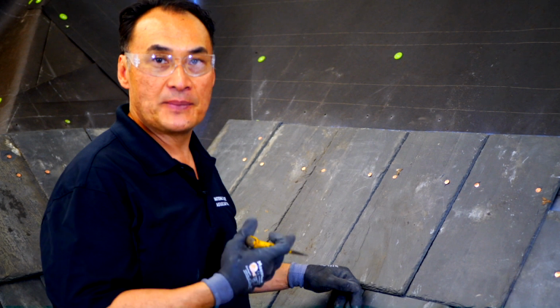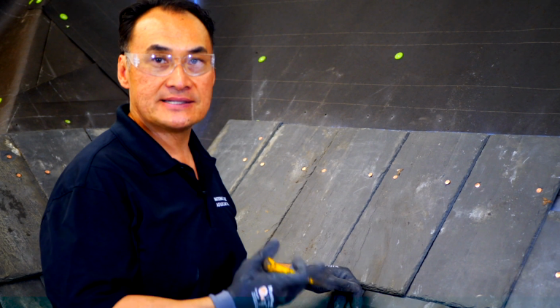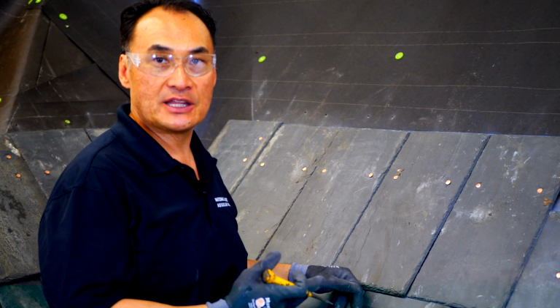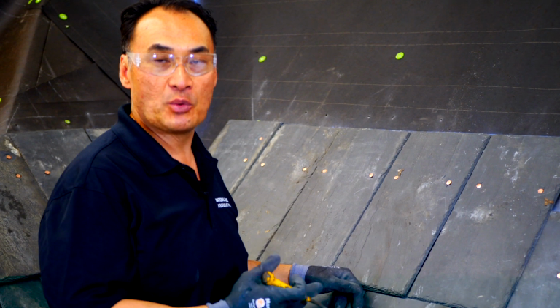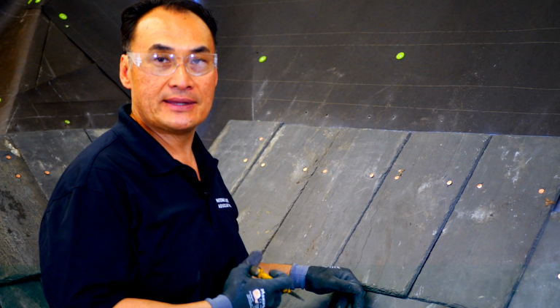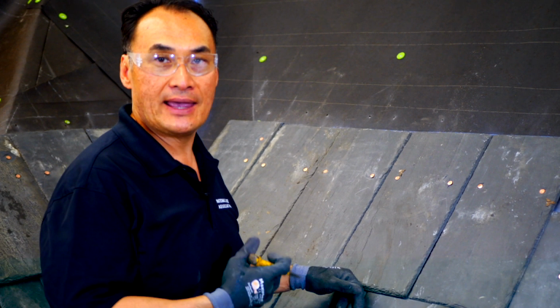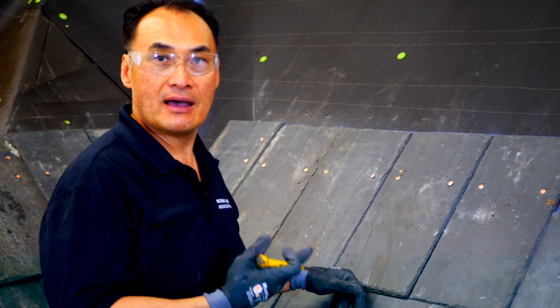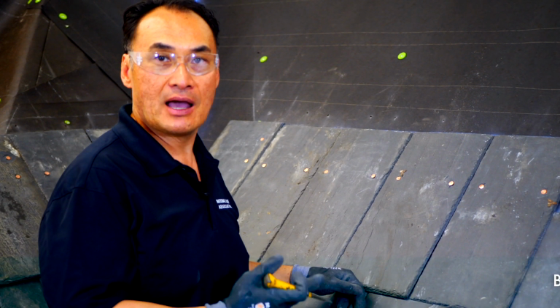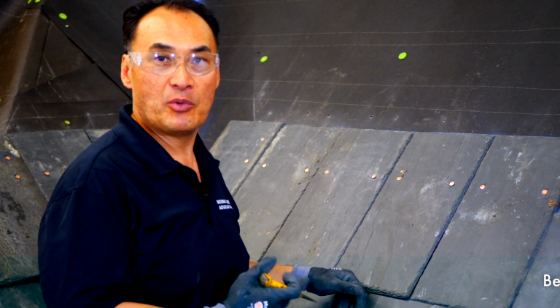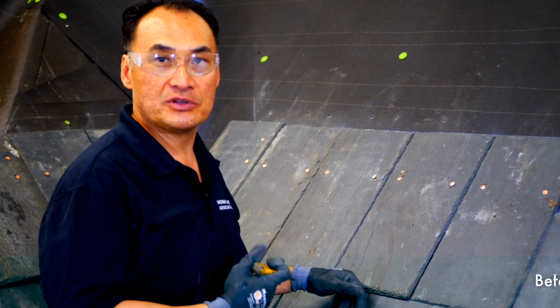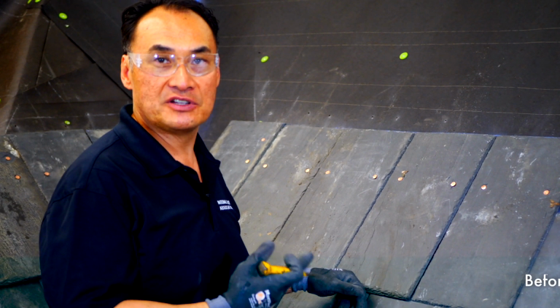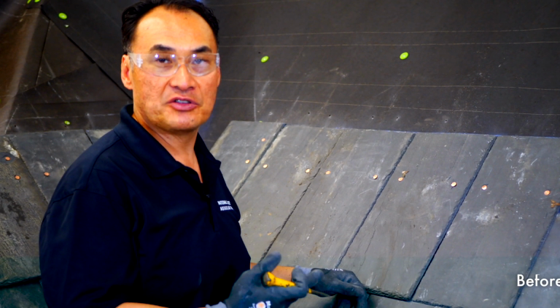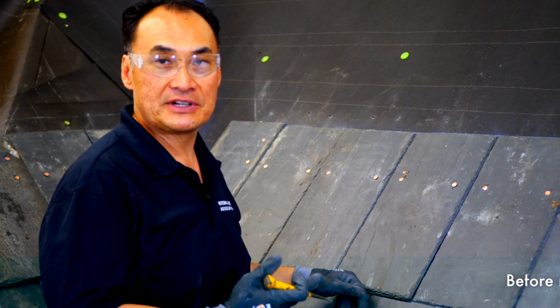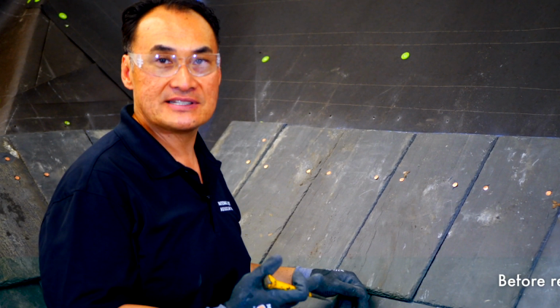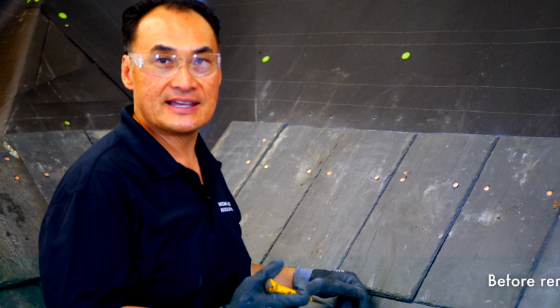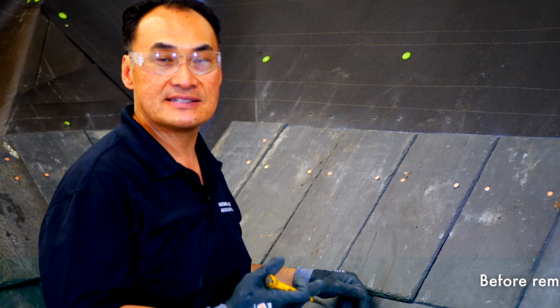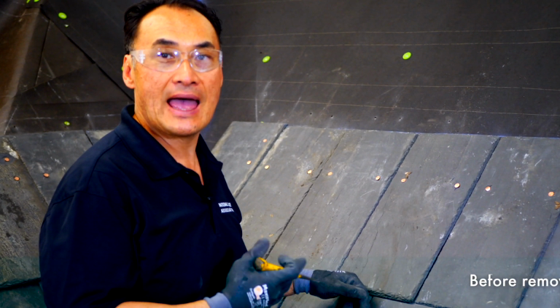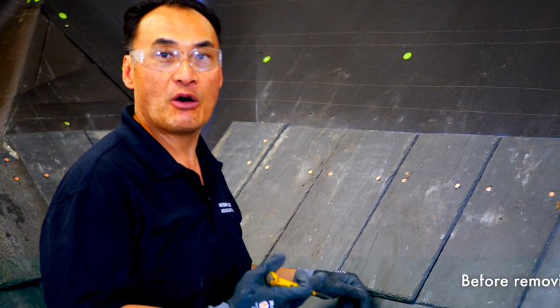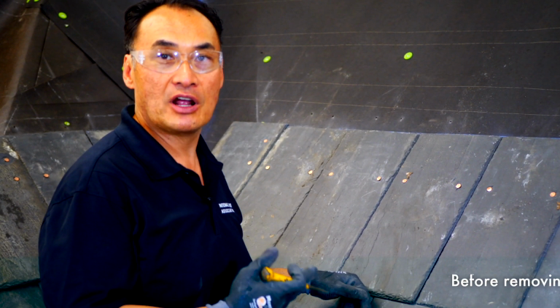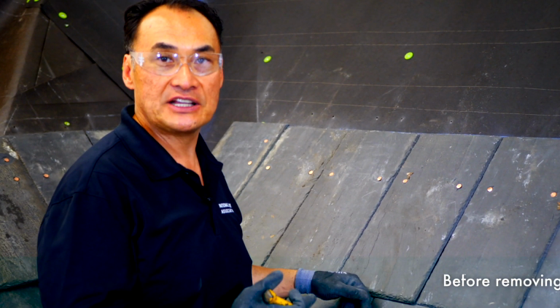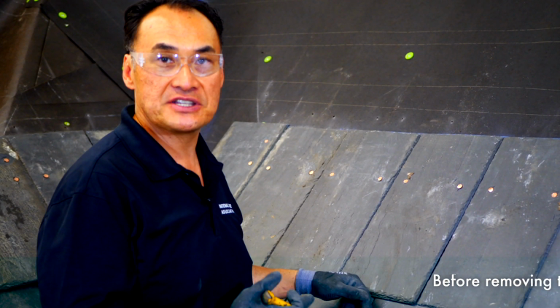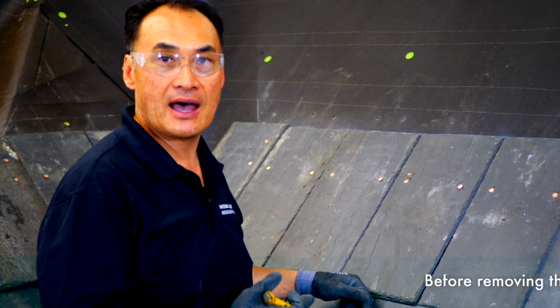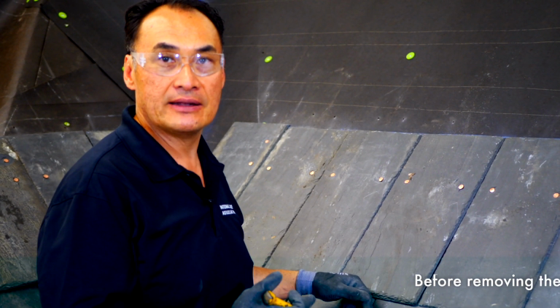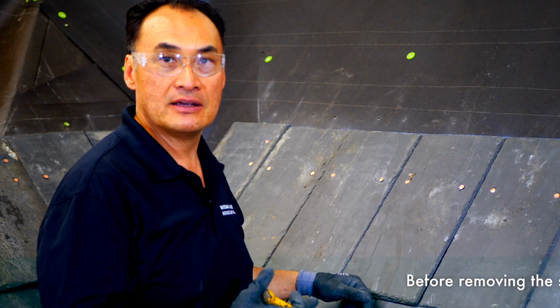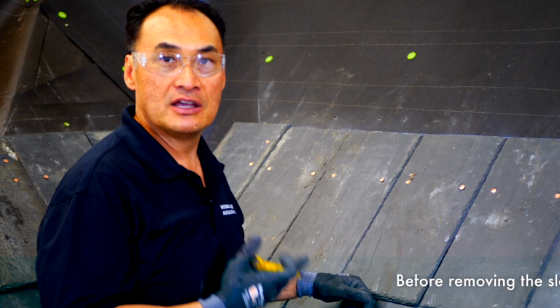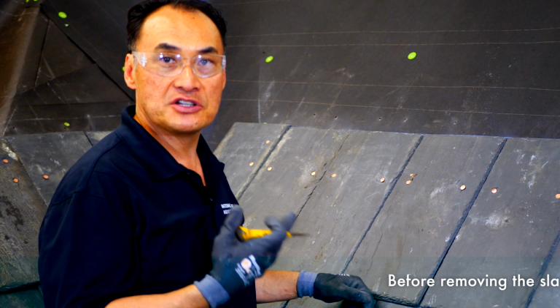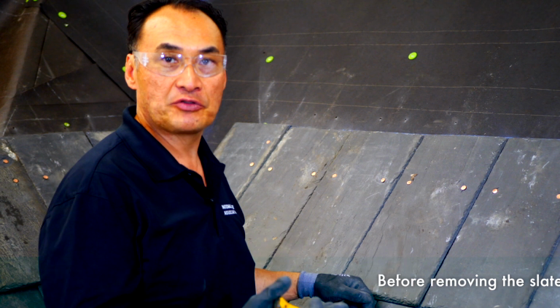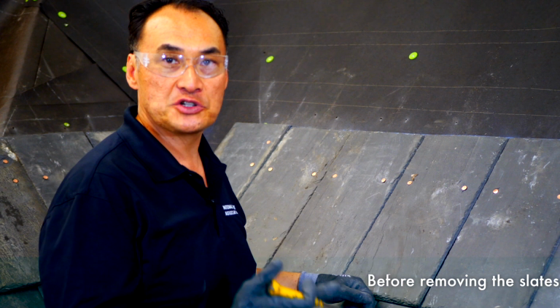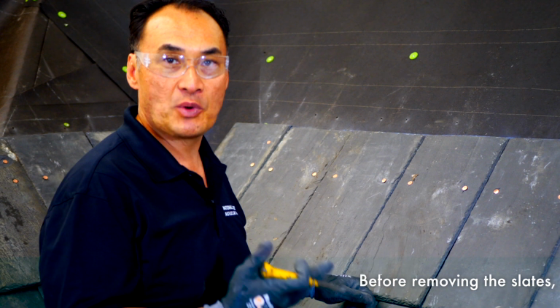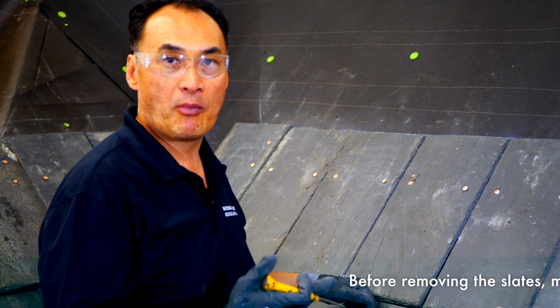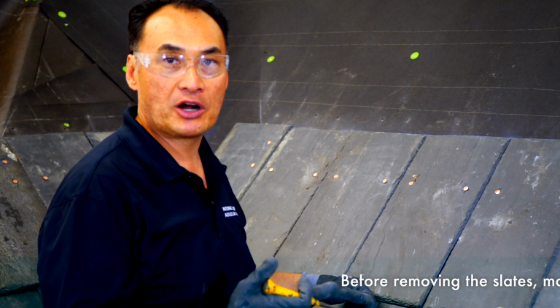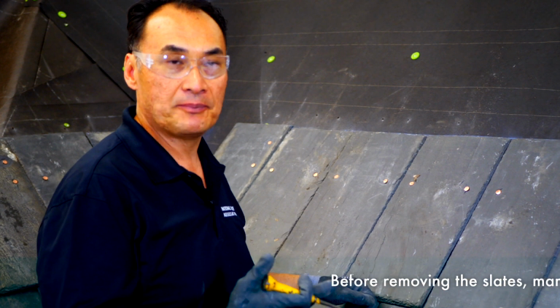Basically you want to take two to three slates out on each side. First you want to mark them.